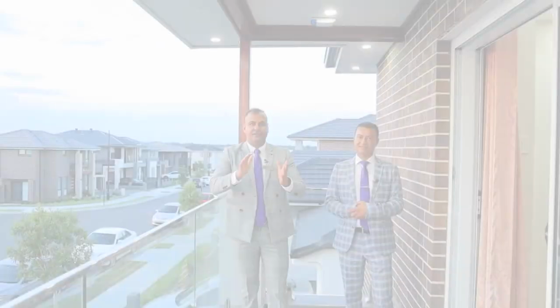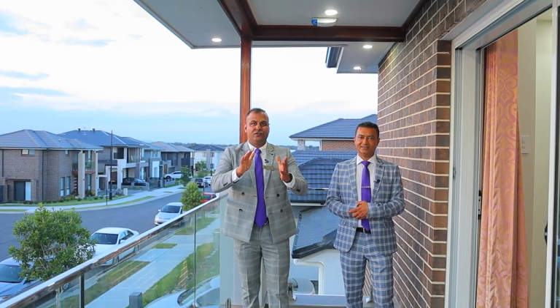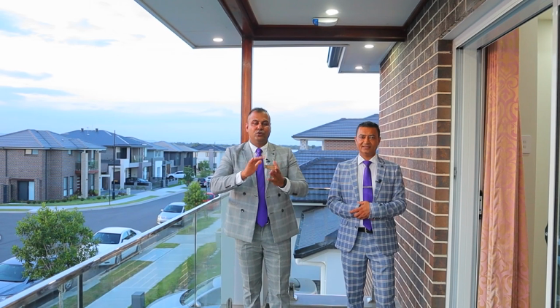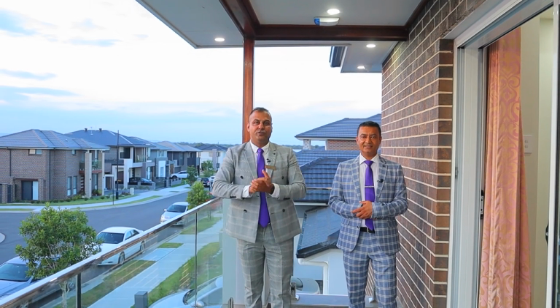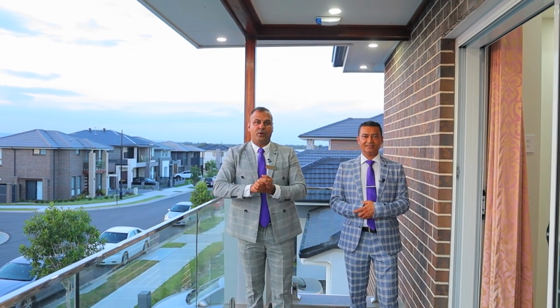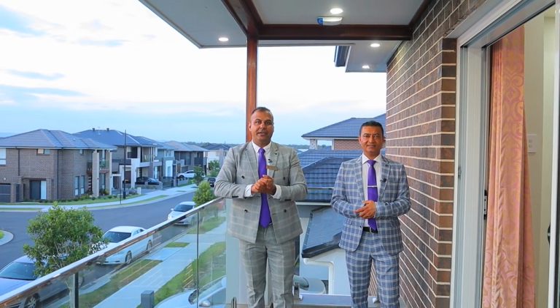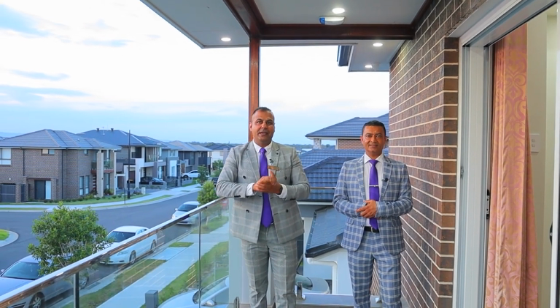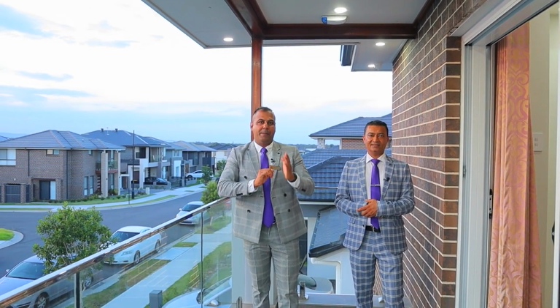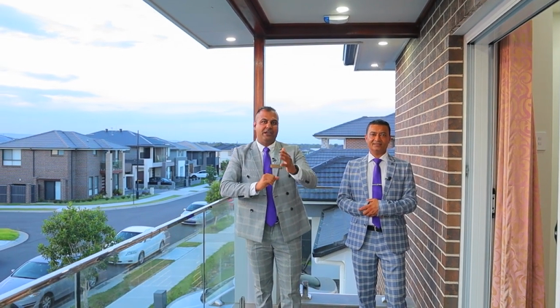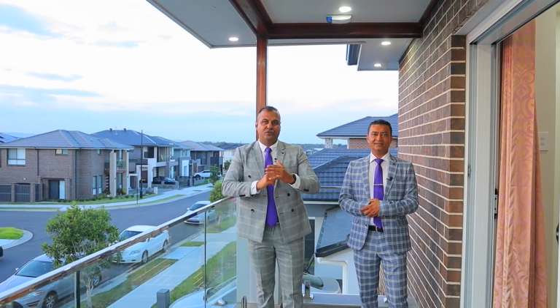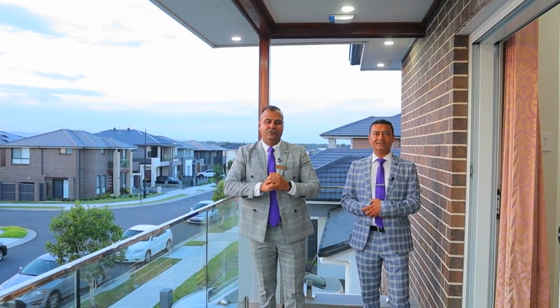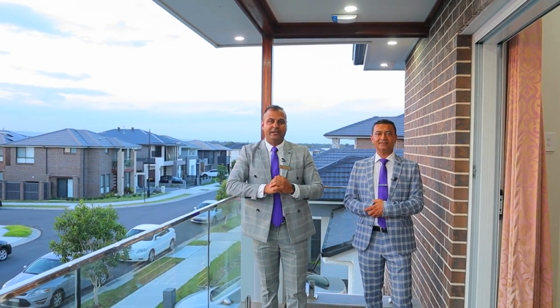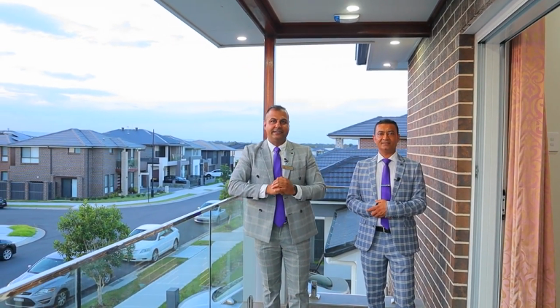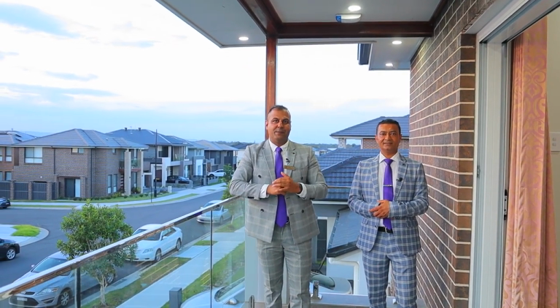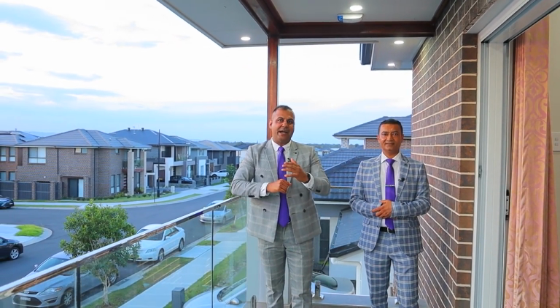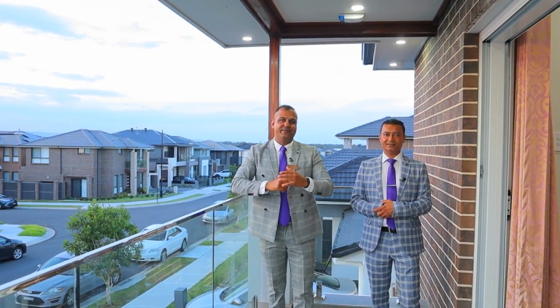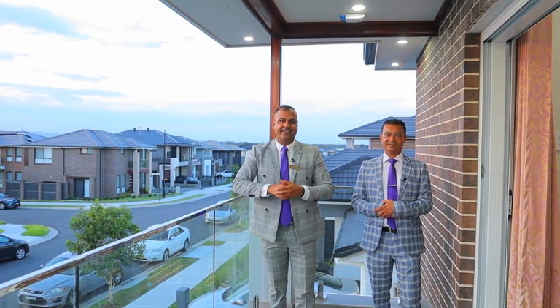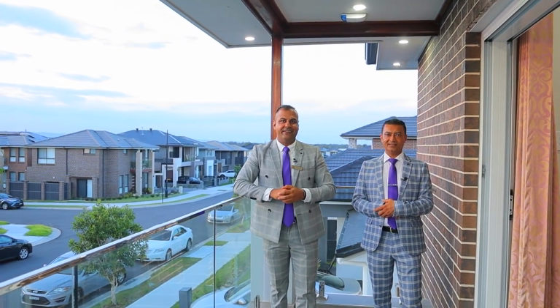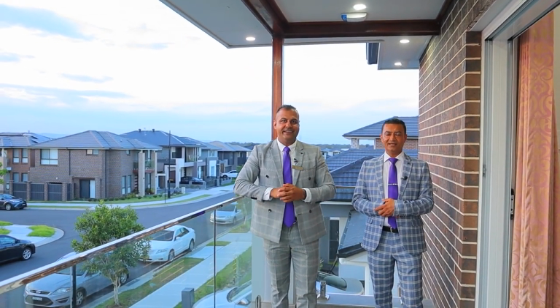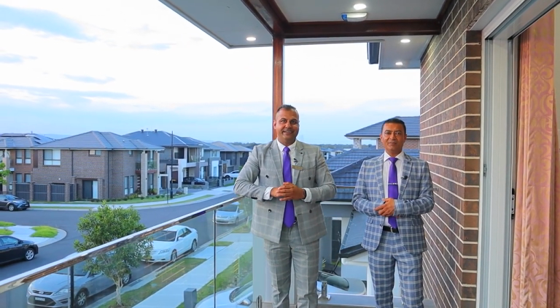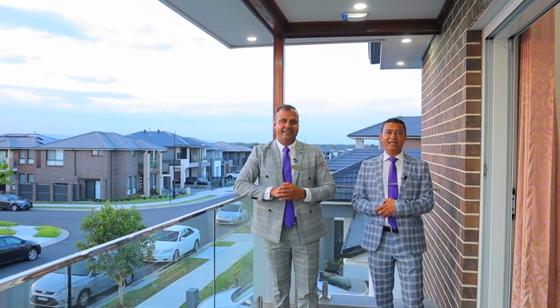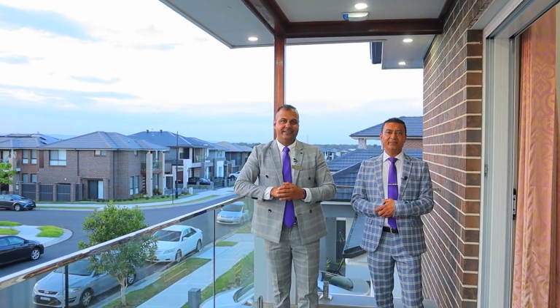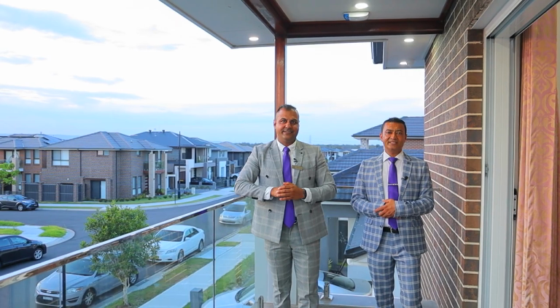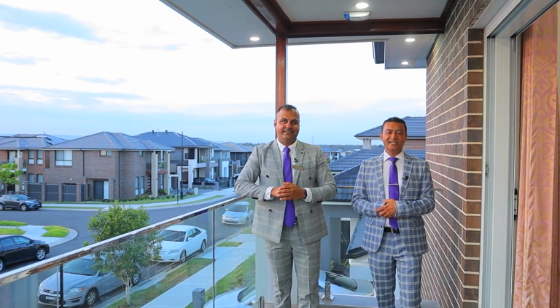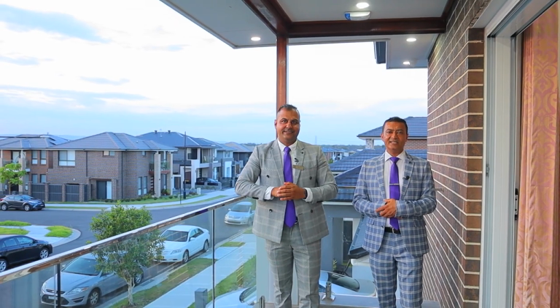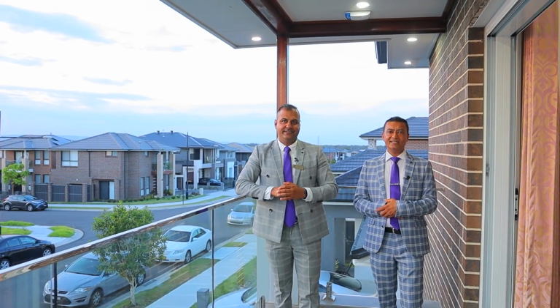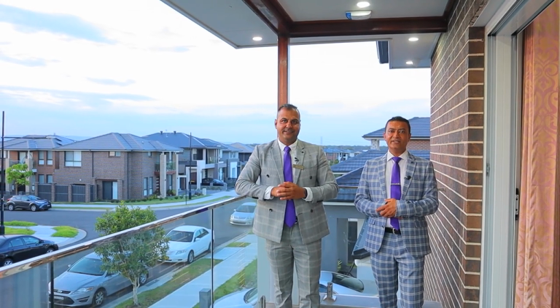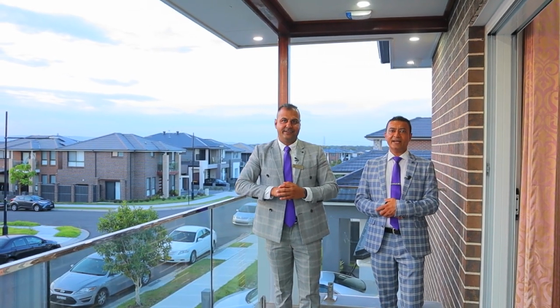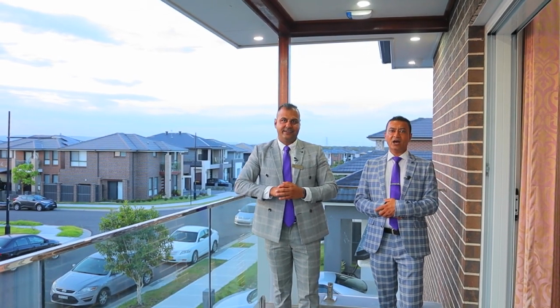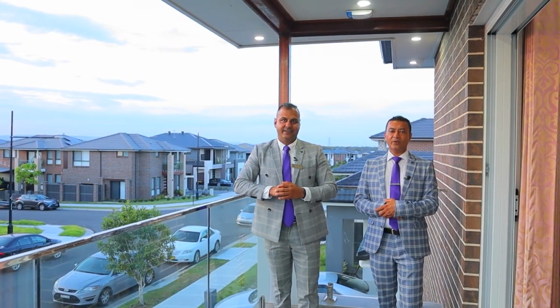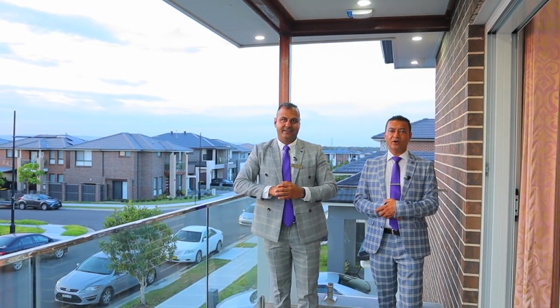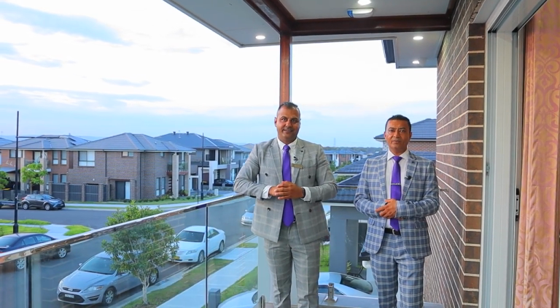This gorgeous property is a must to inspect. My name is Gary, my name is Chetan — see you at our open home.